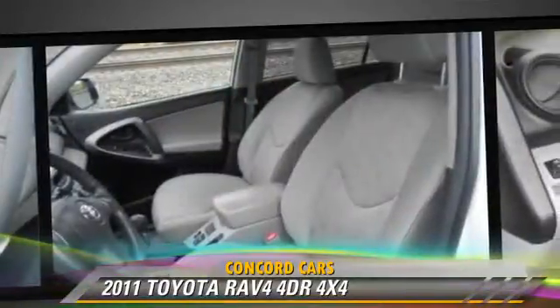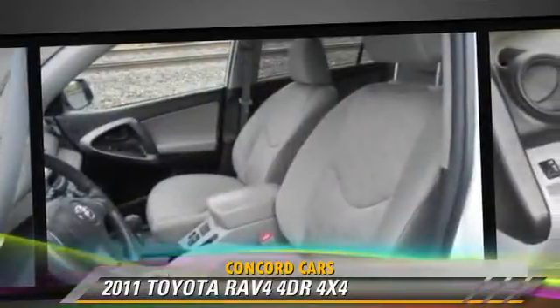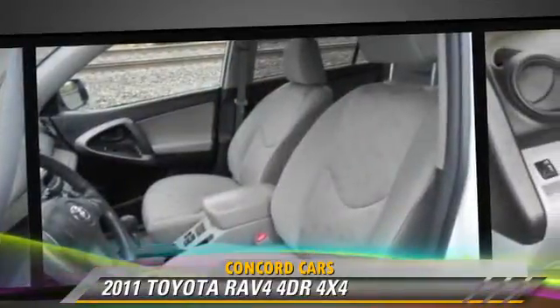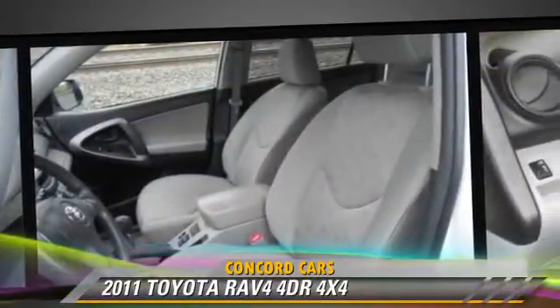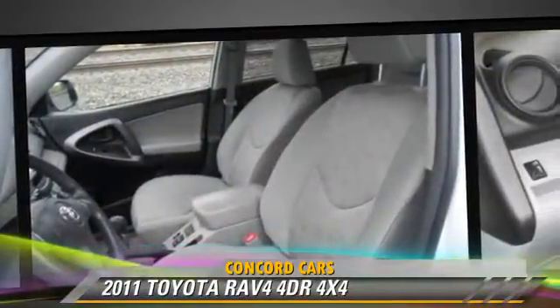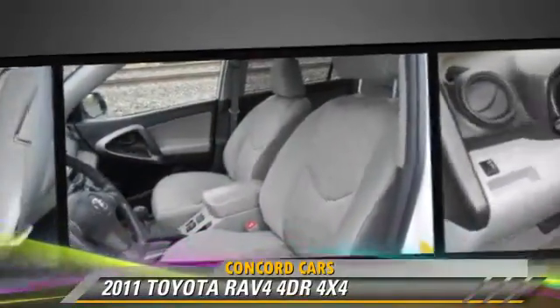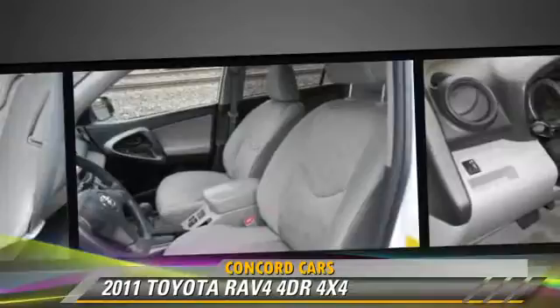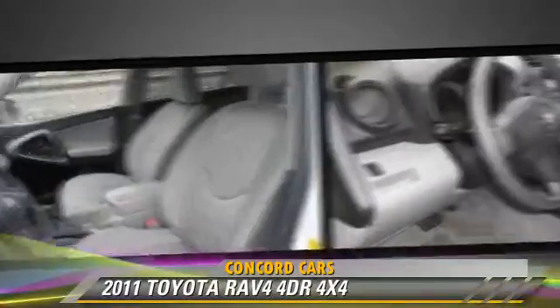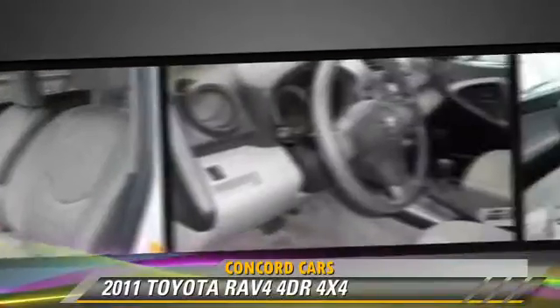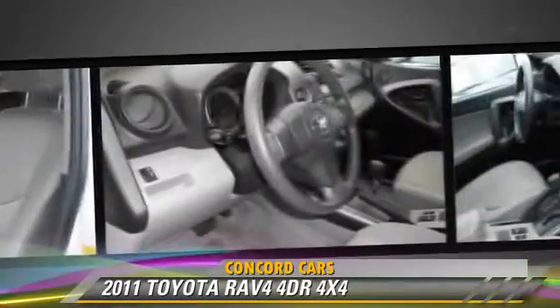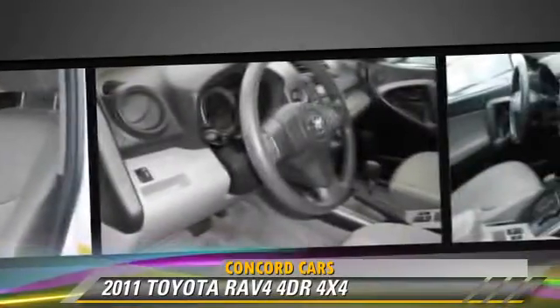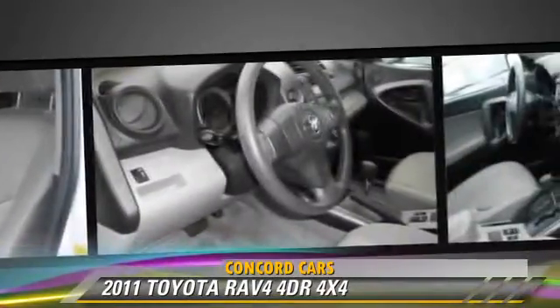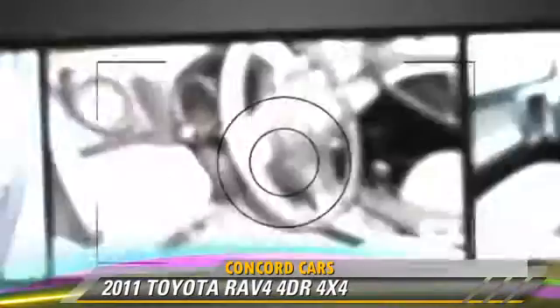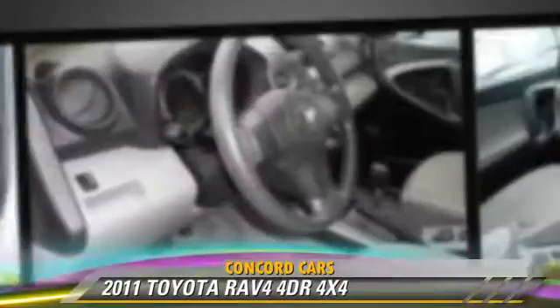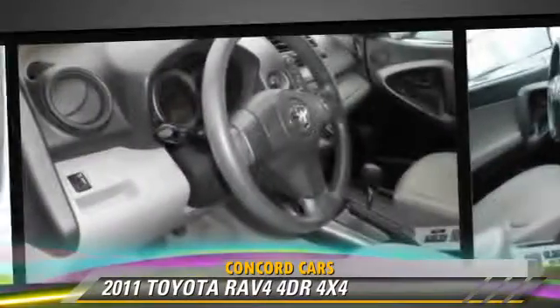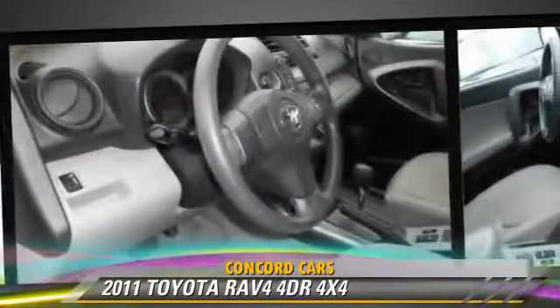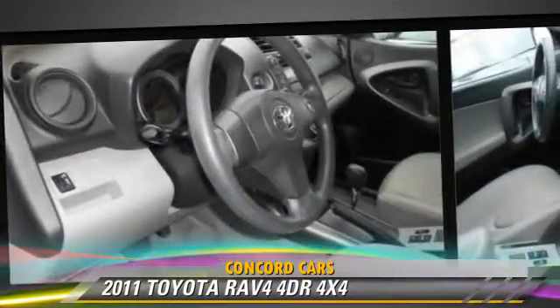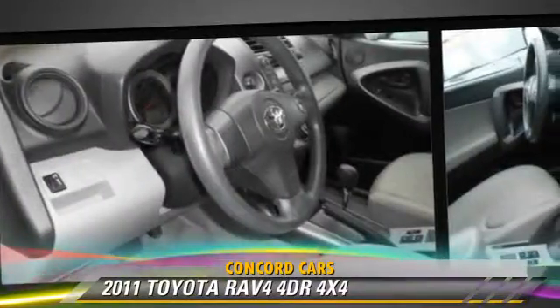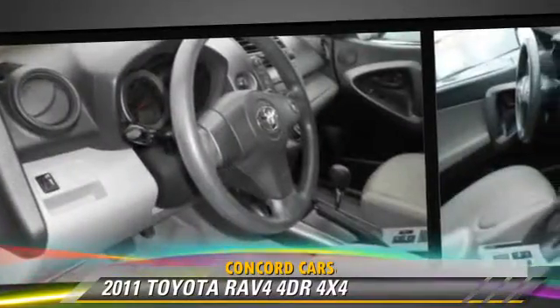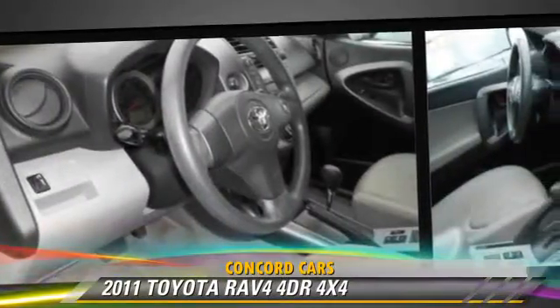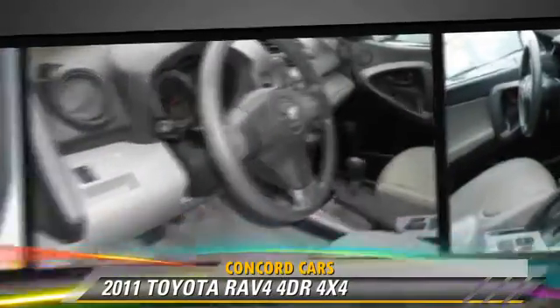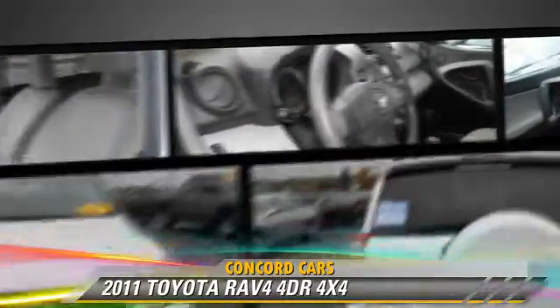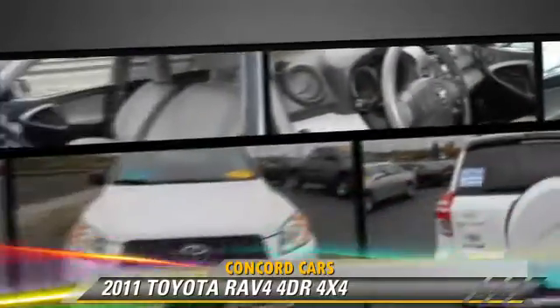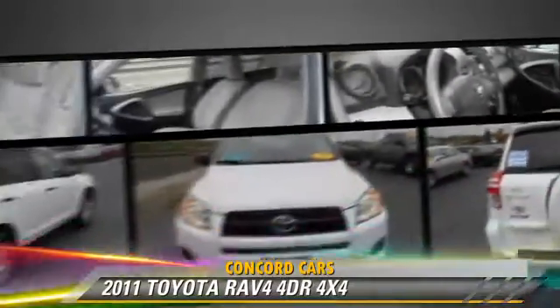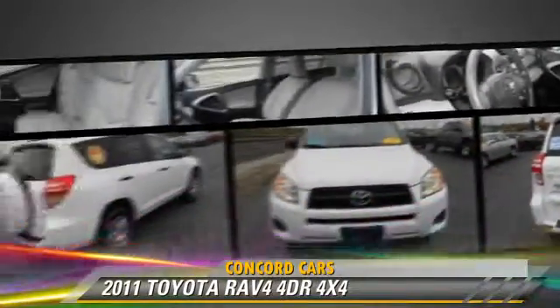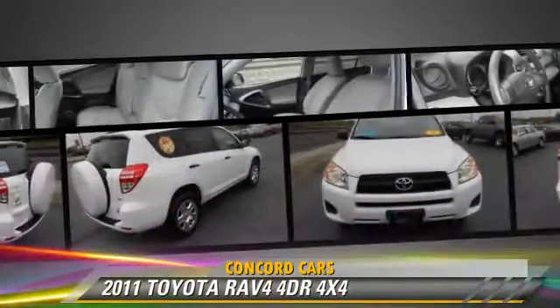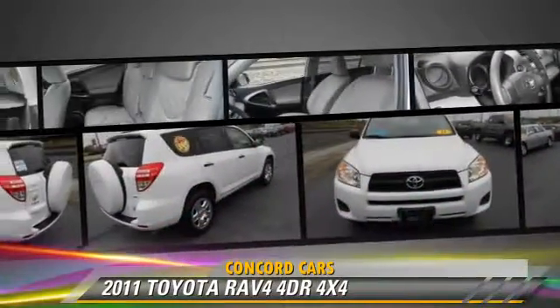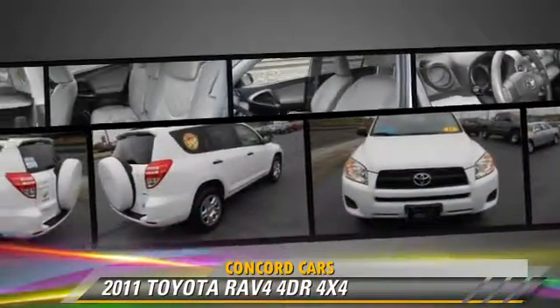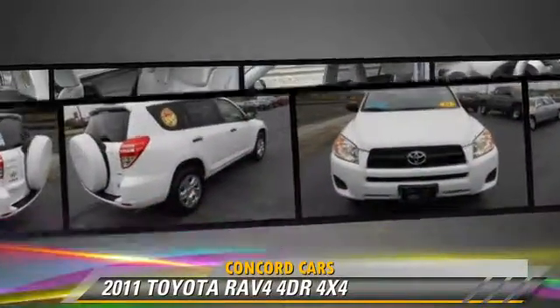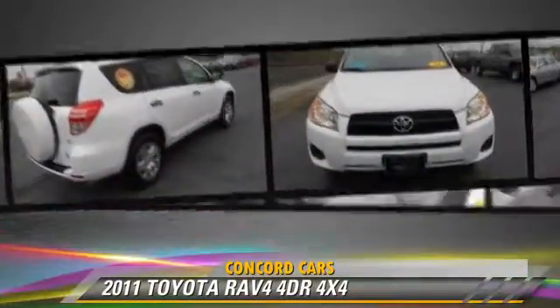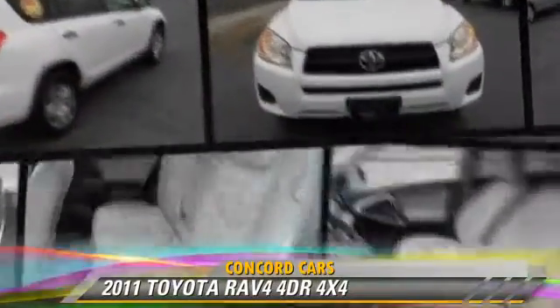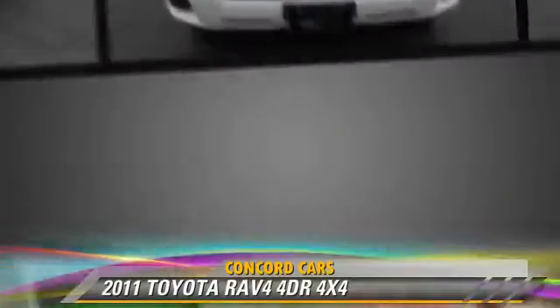This Toyota features powered door locks, air conditioning, and four-wheel drive.